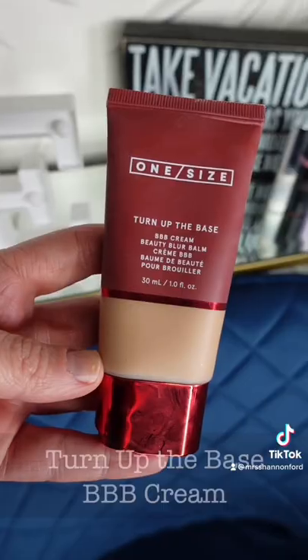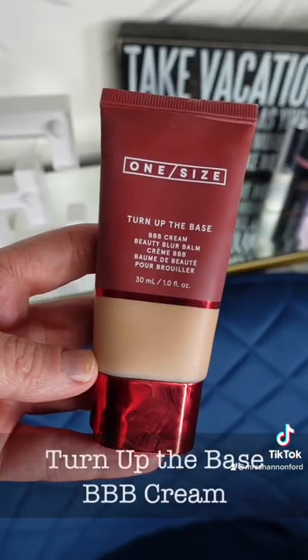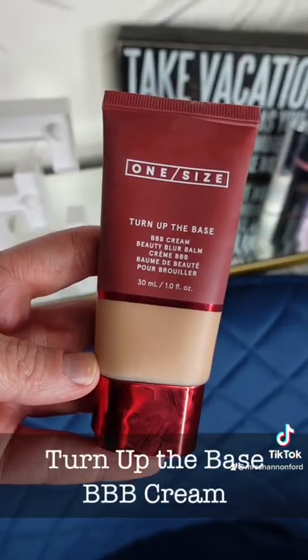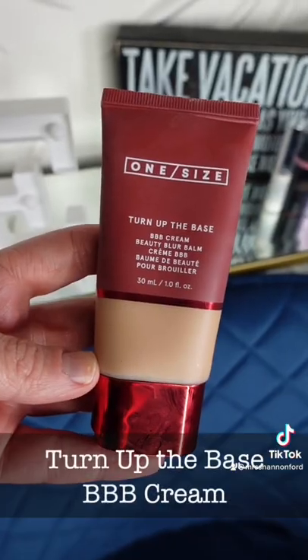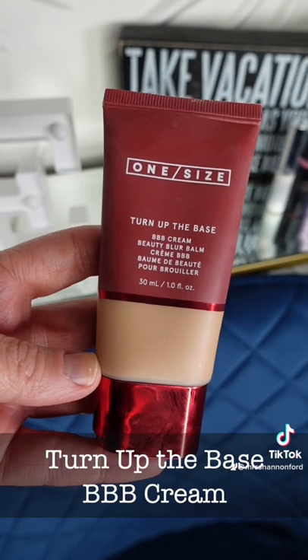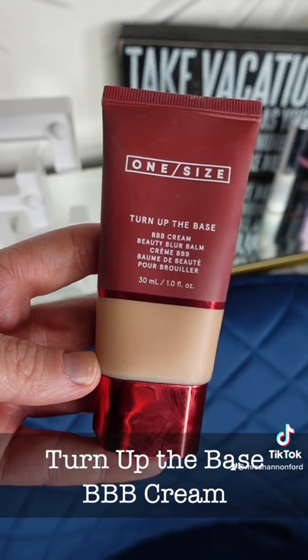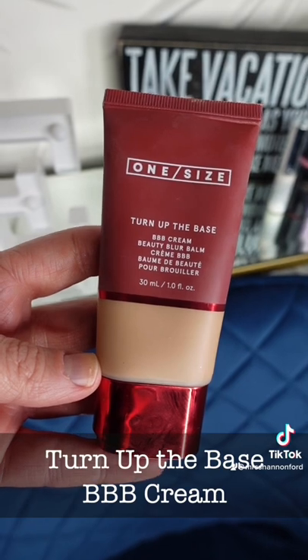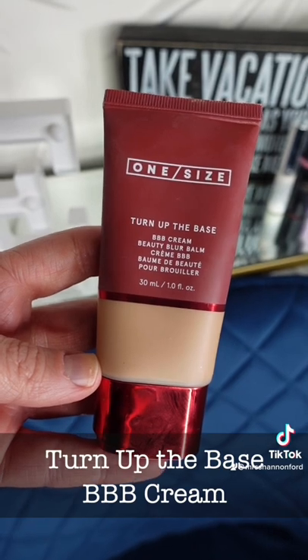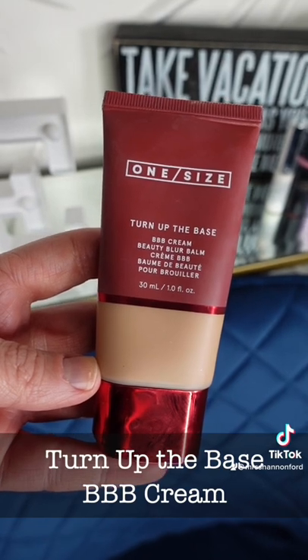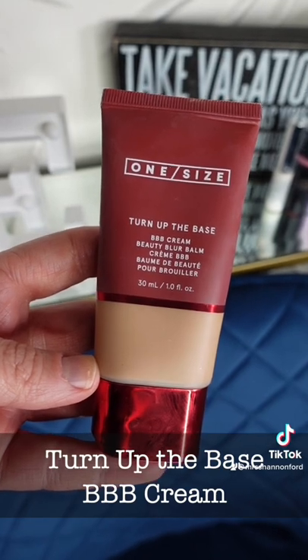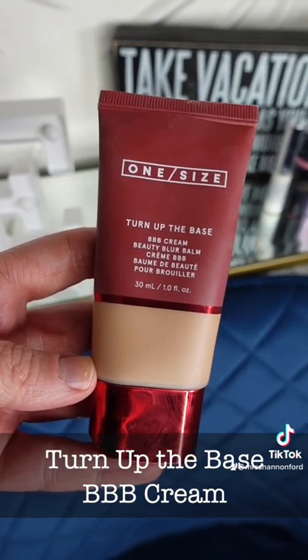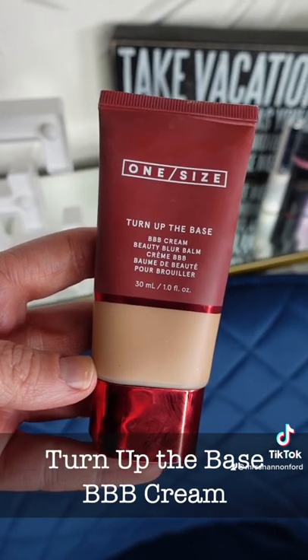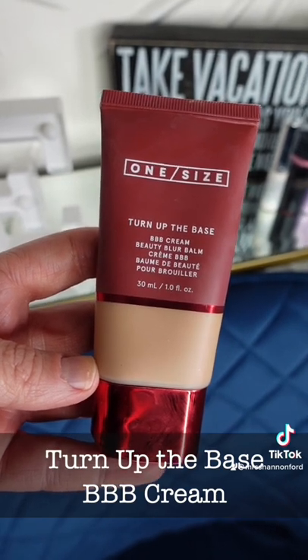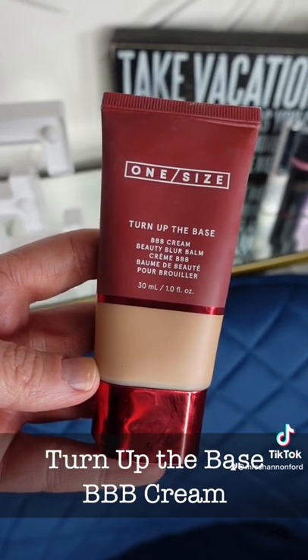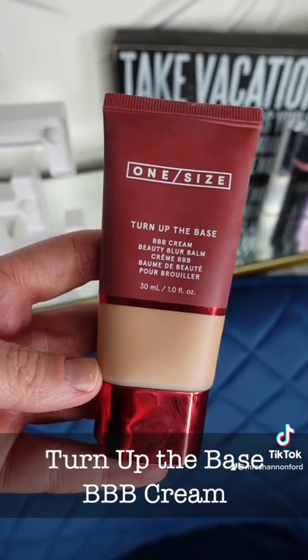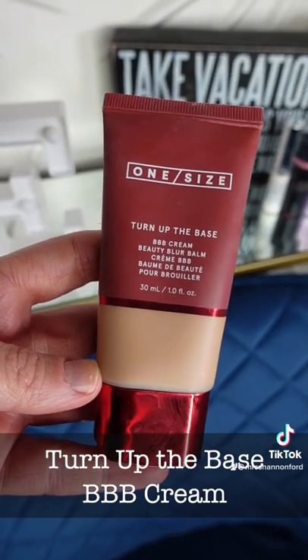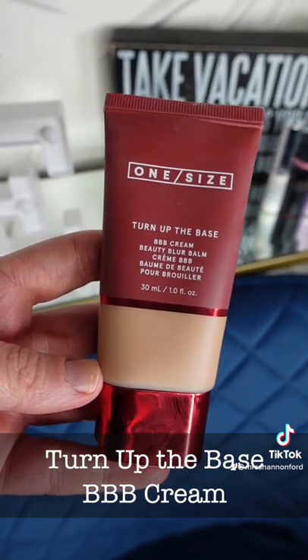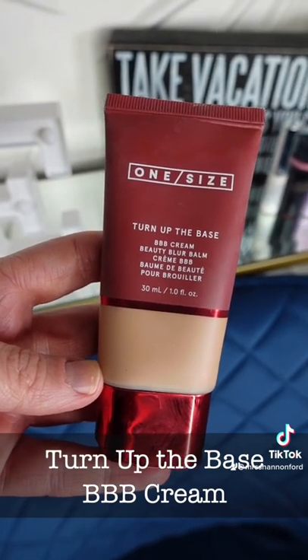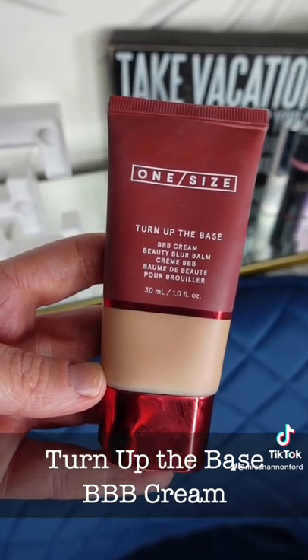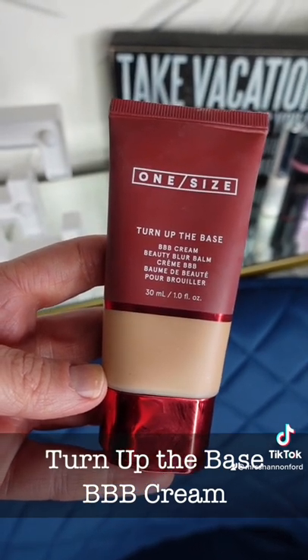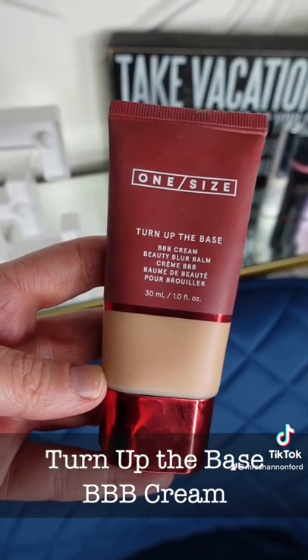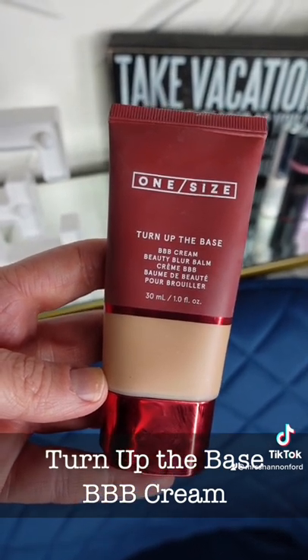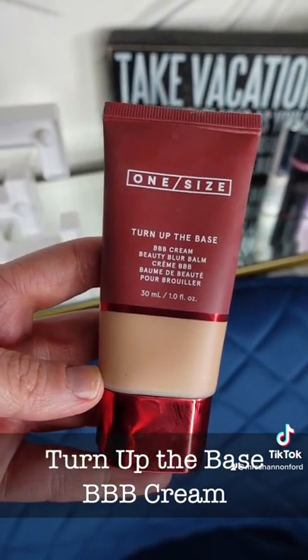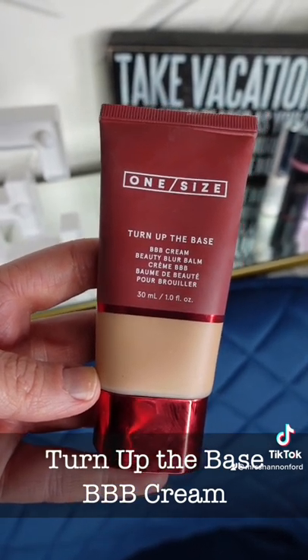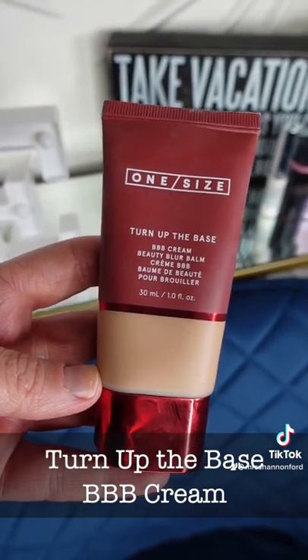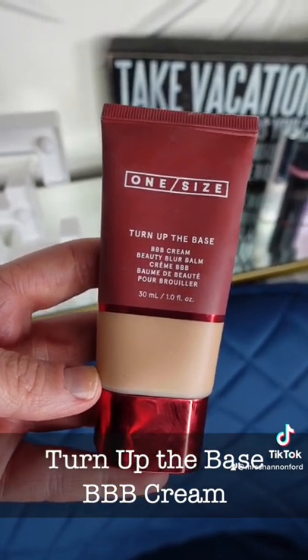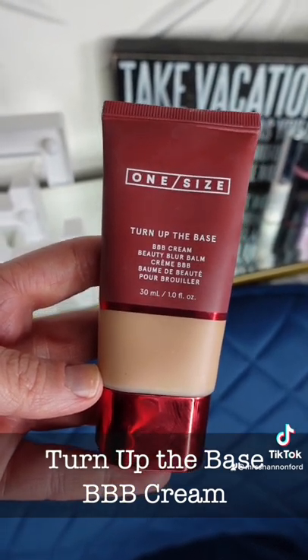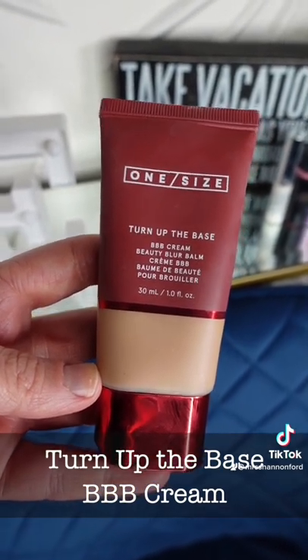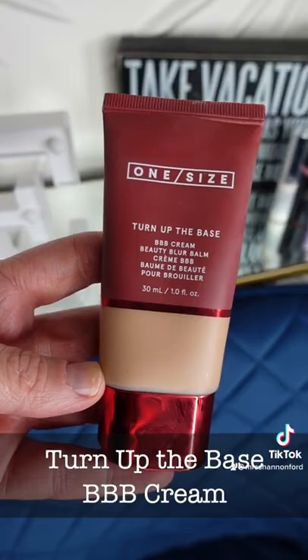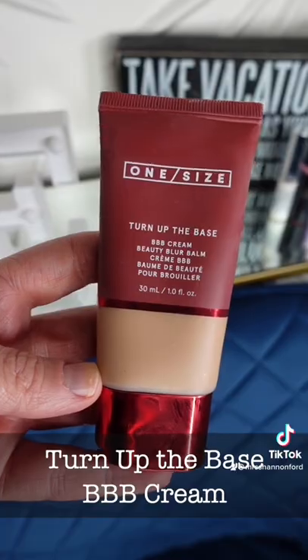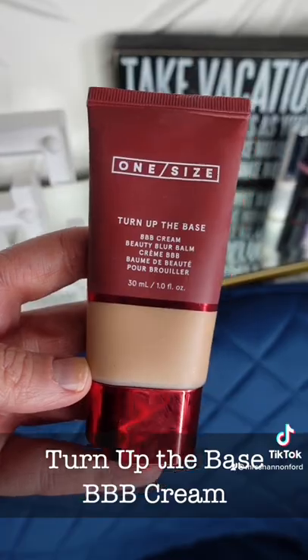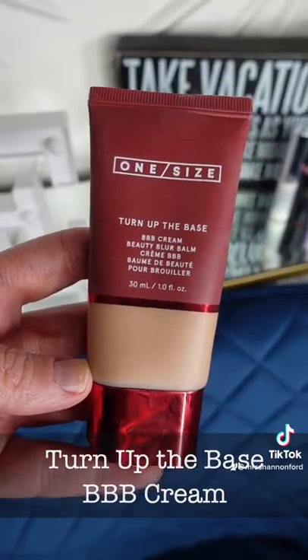Next up is the One Size Turn Up the Base BBB Cream. This on top of the Glow Recipe SPF made my face look flawless.